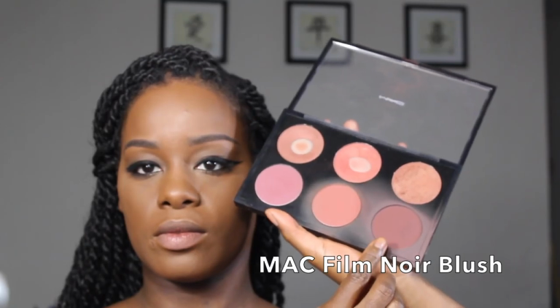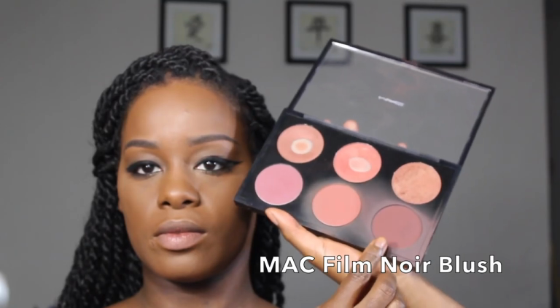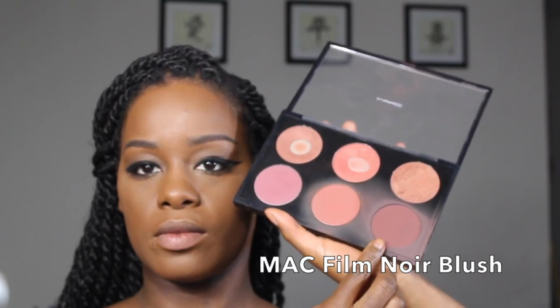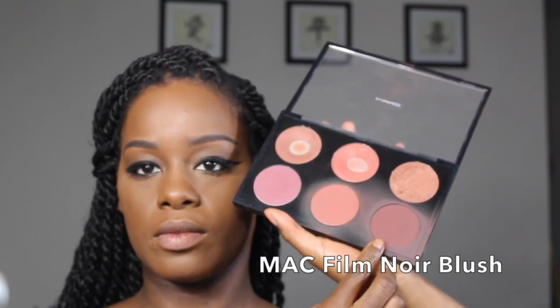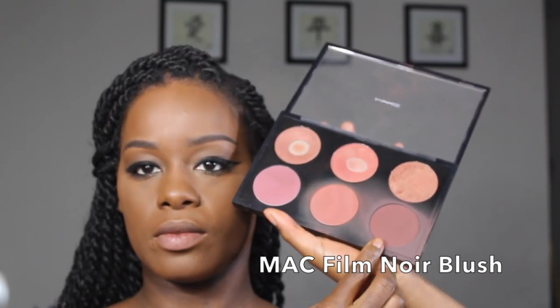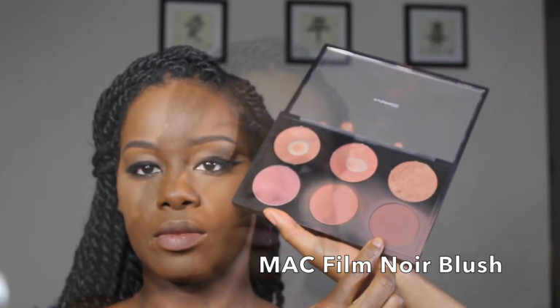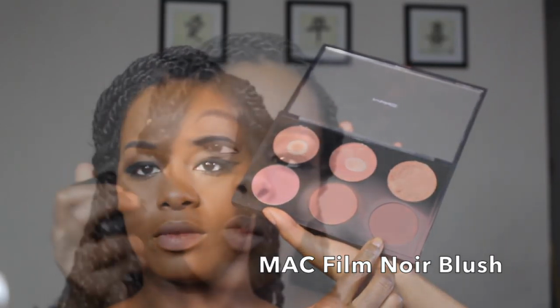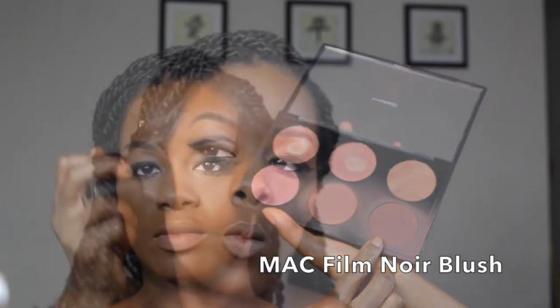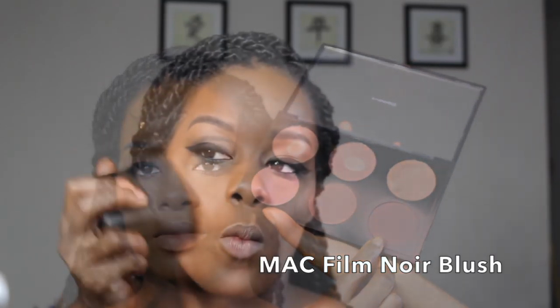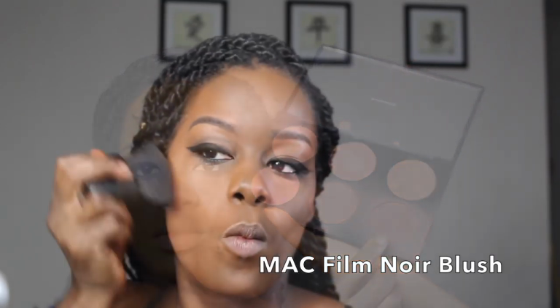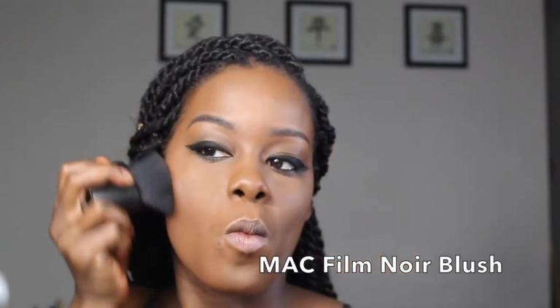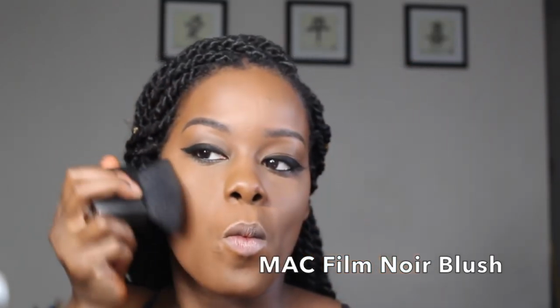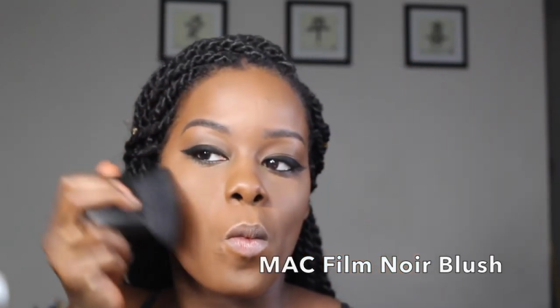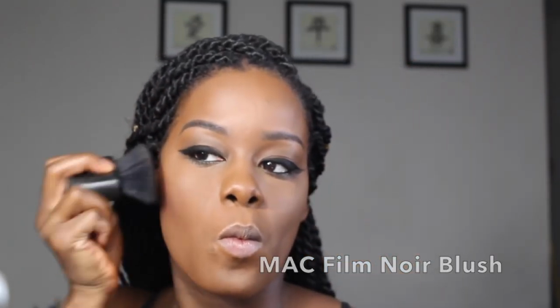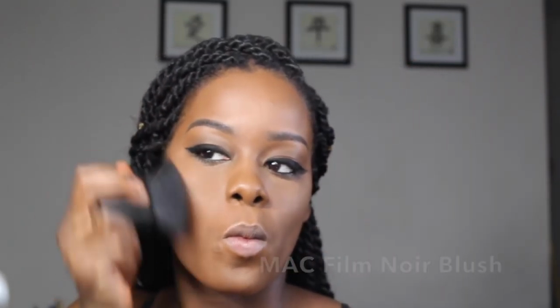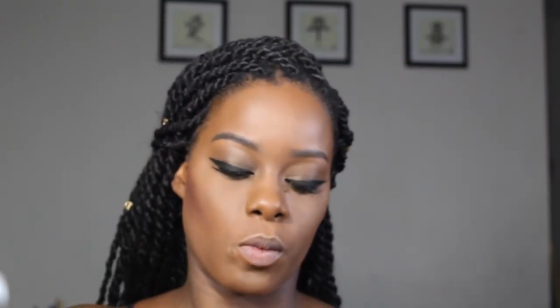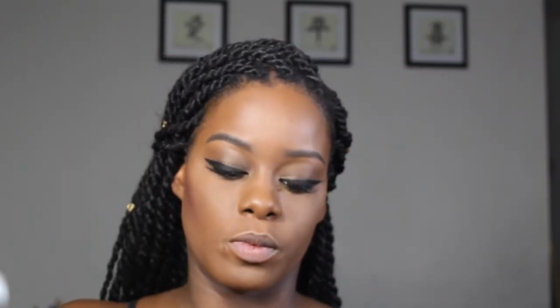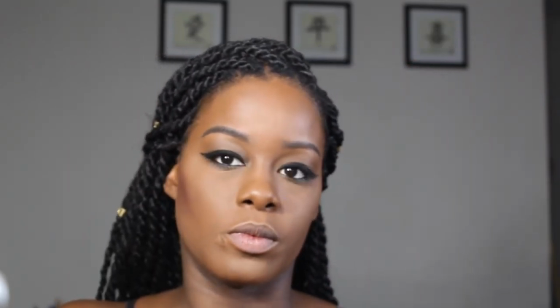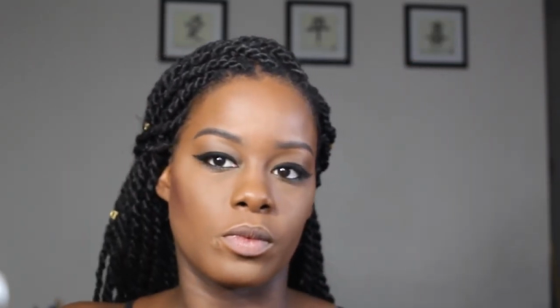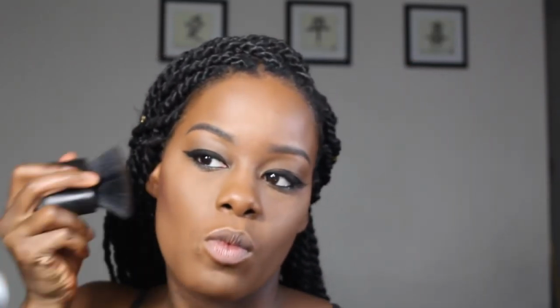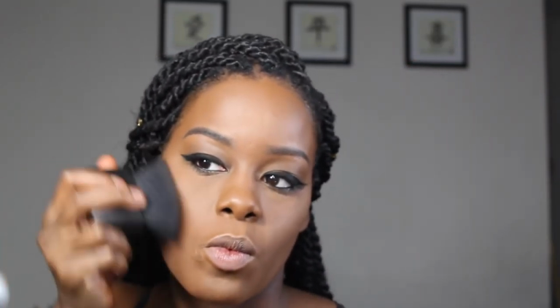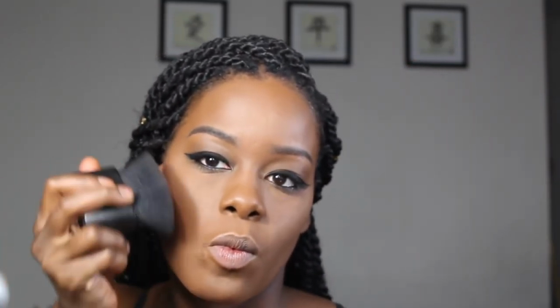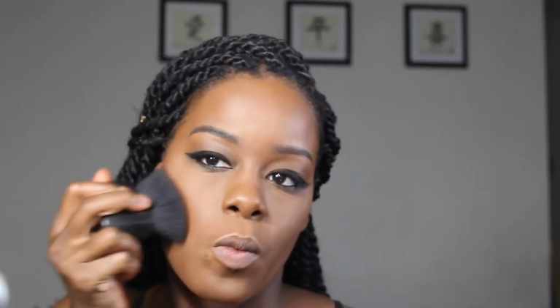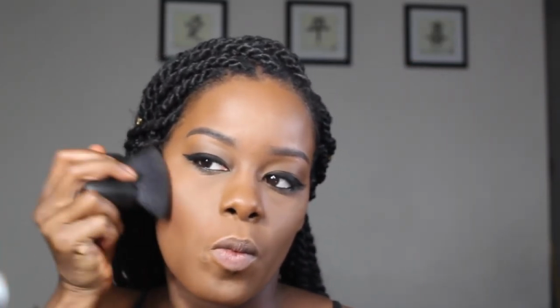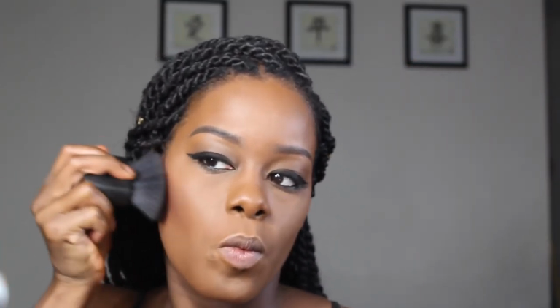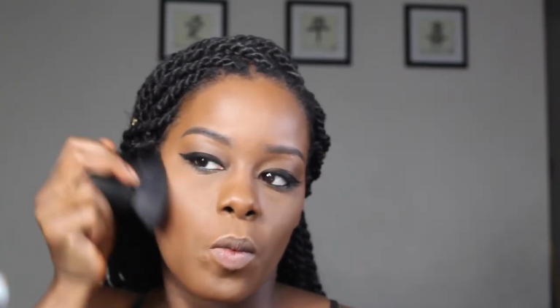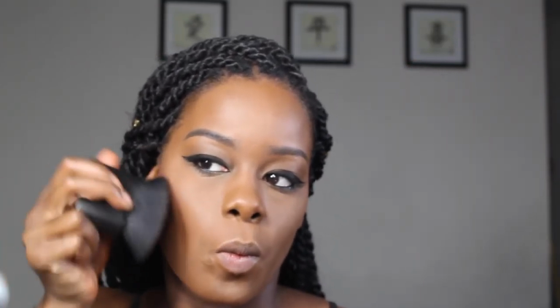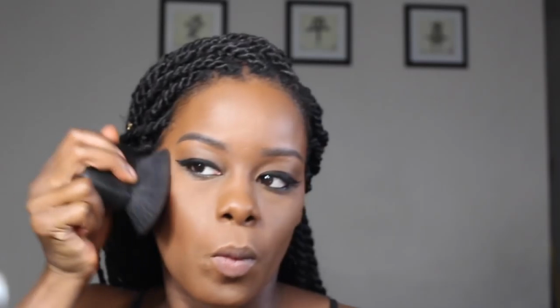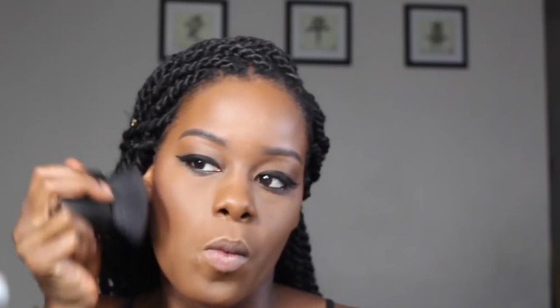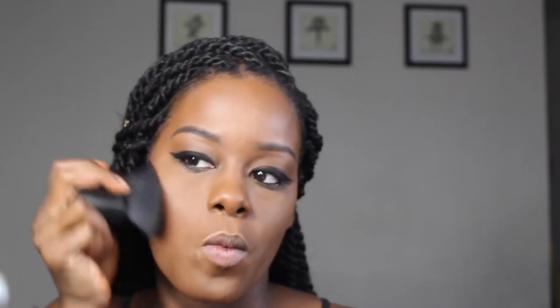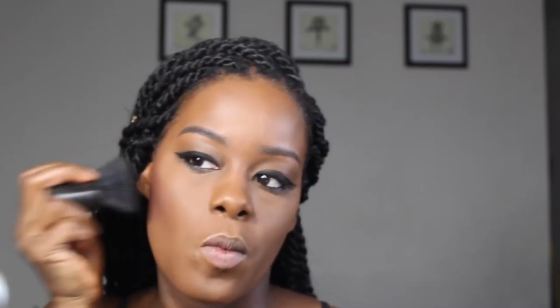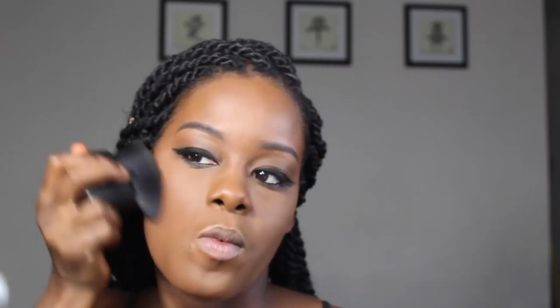Next, it's time to contour. I like mine extremely dramatic.